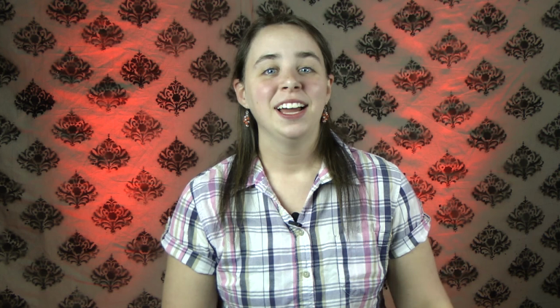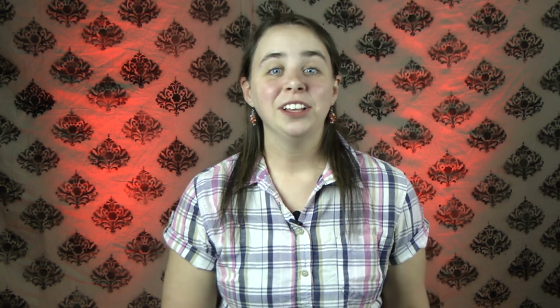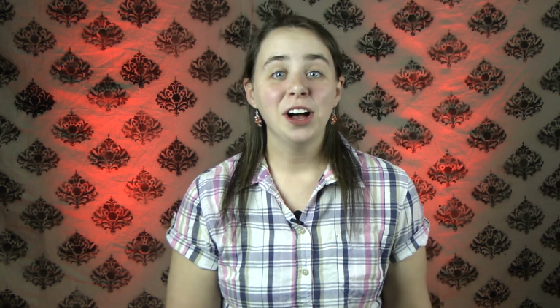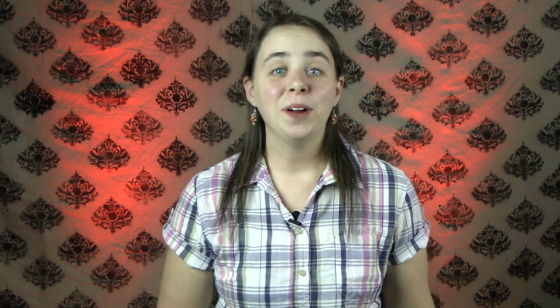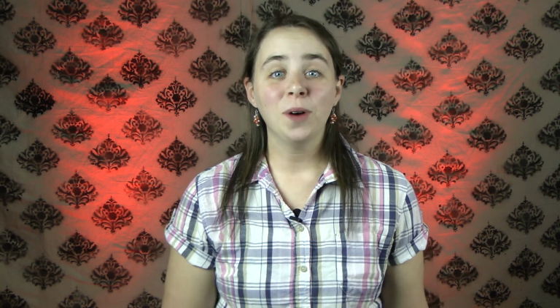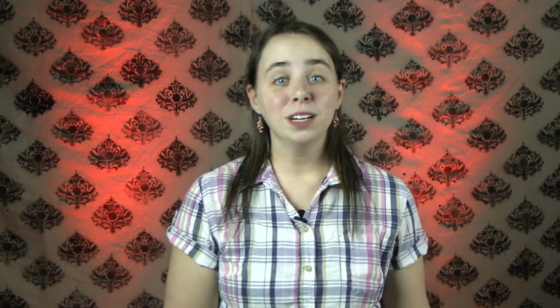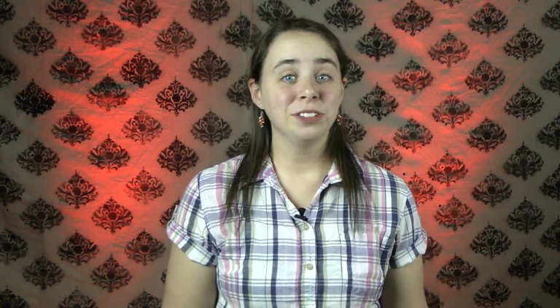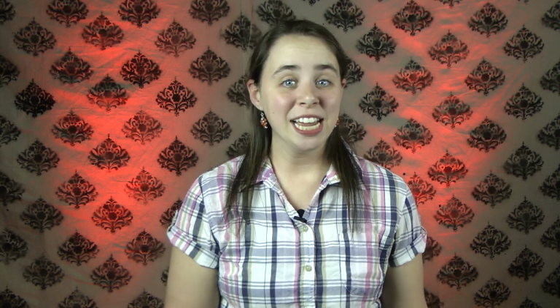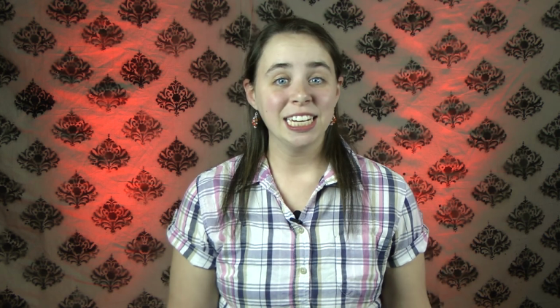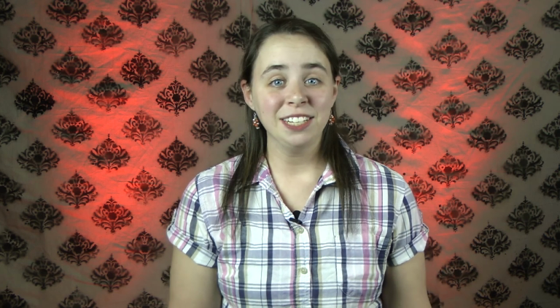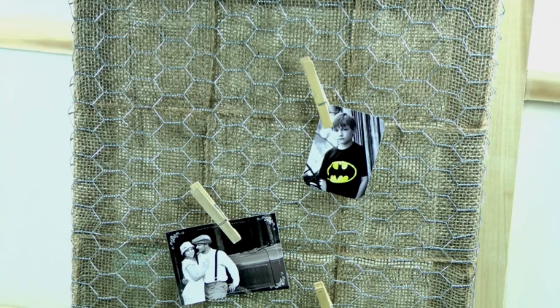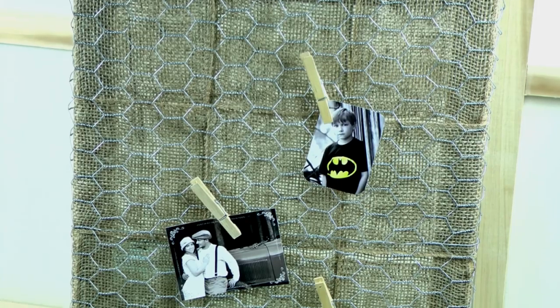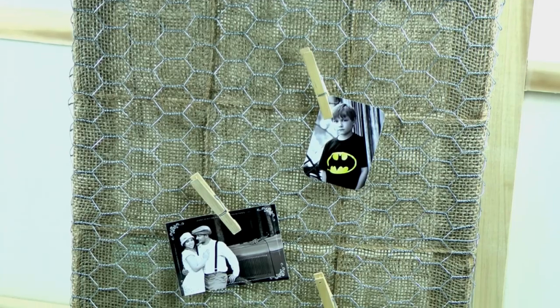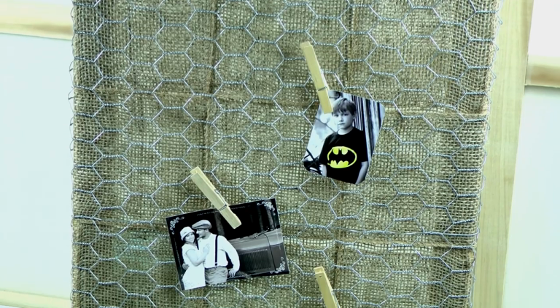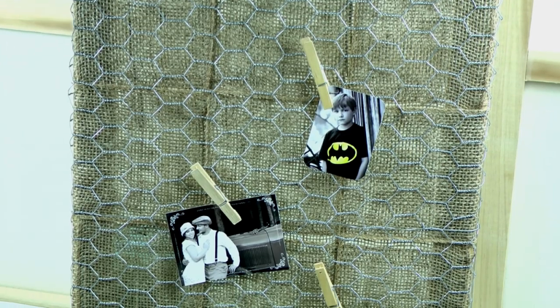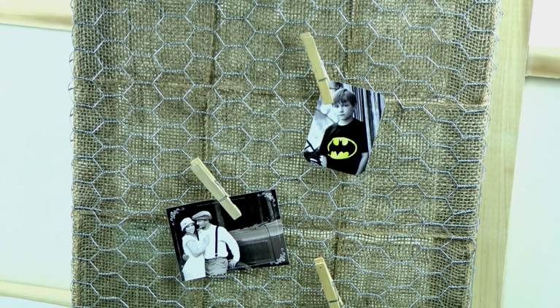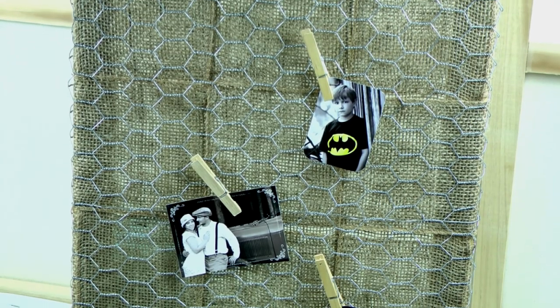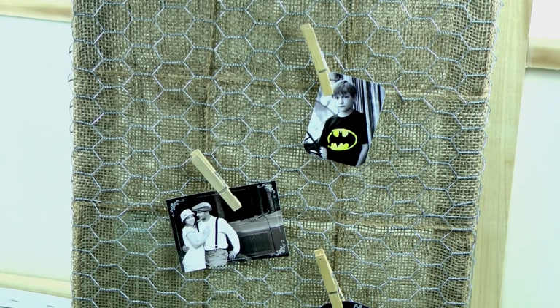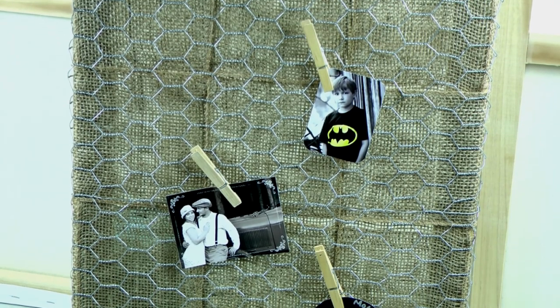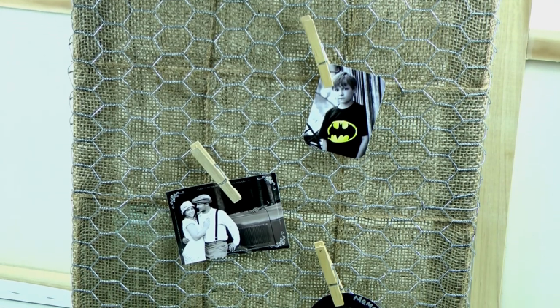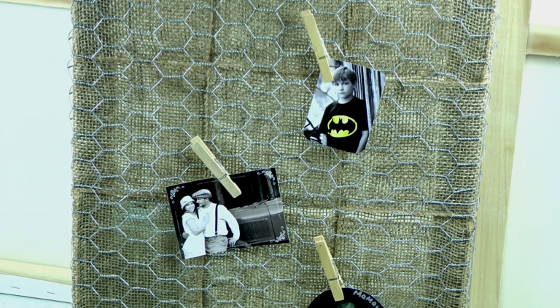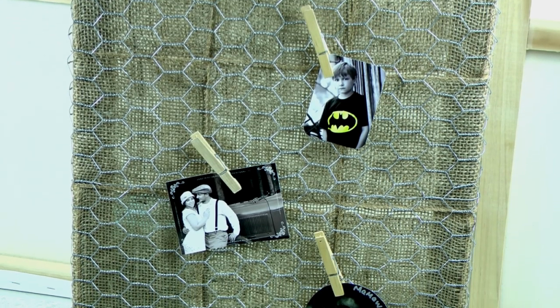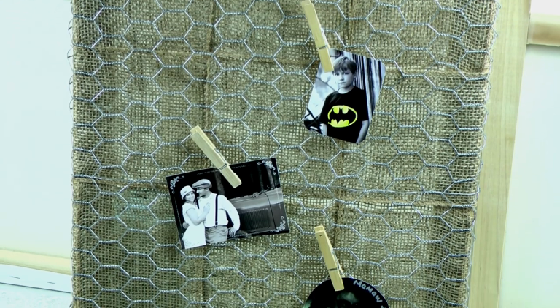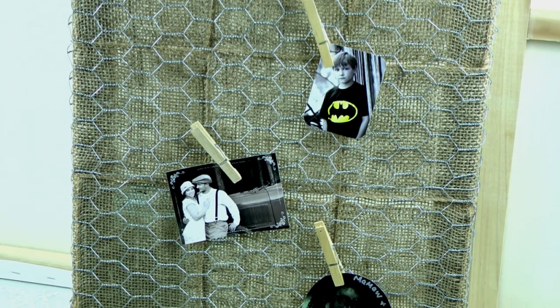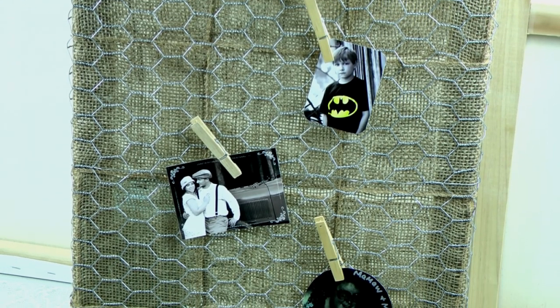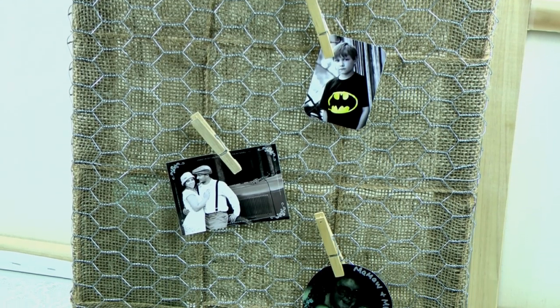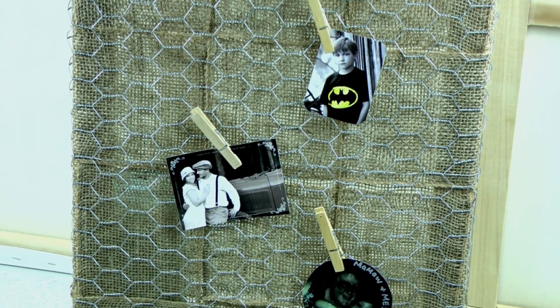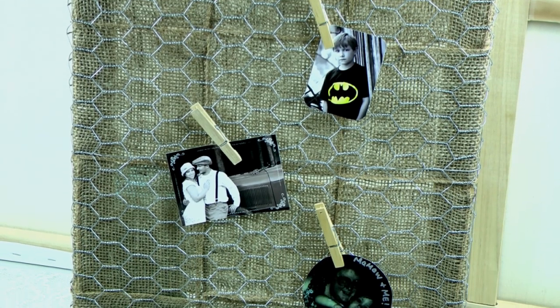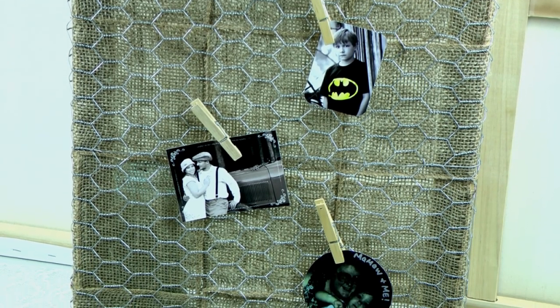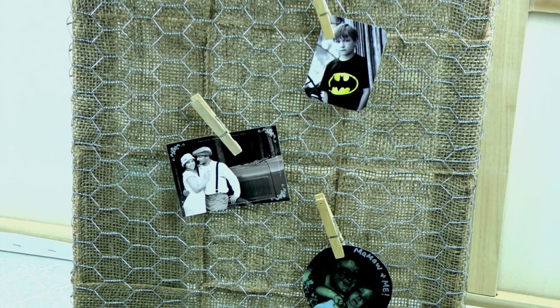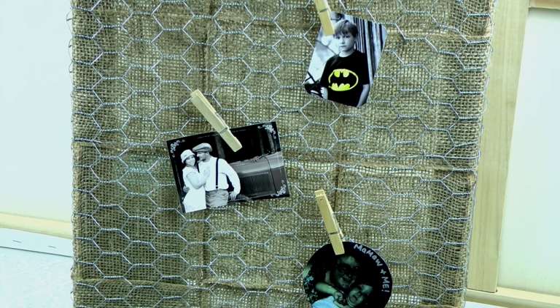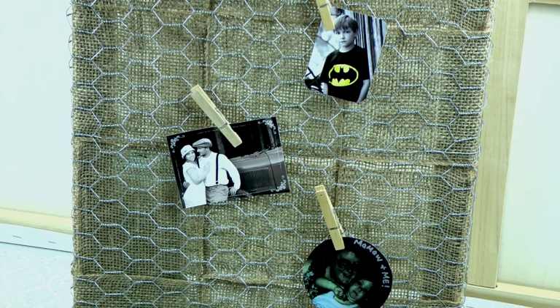Hello and welcome to Rean.TV. Today we're going to show you how to make this awesome country-style memory board.